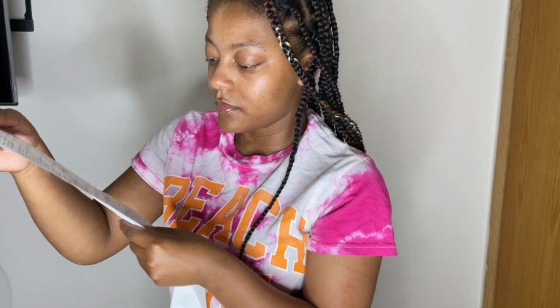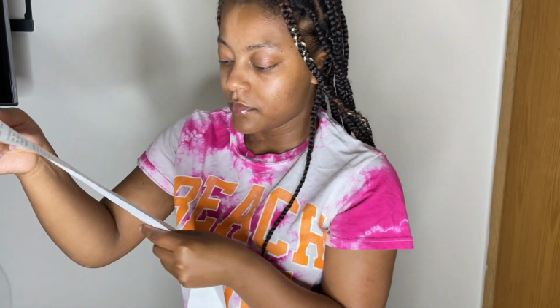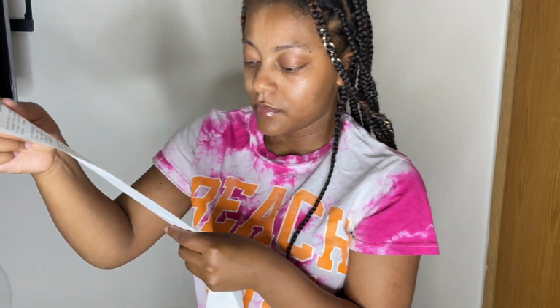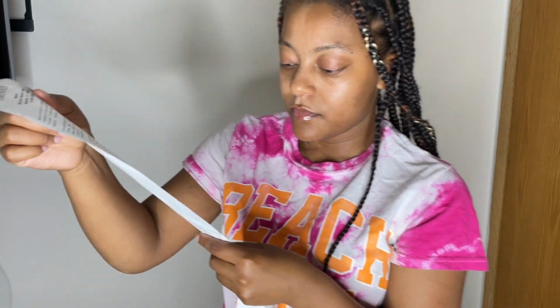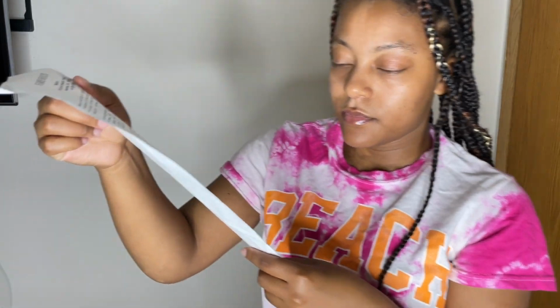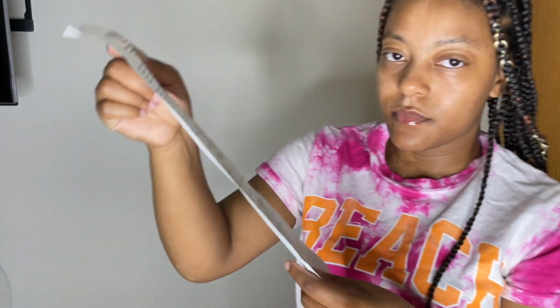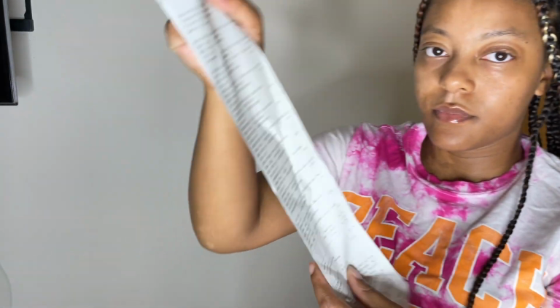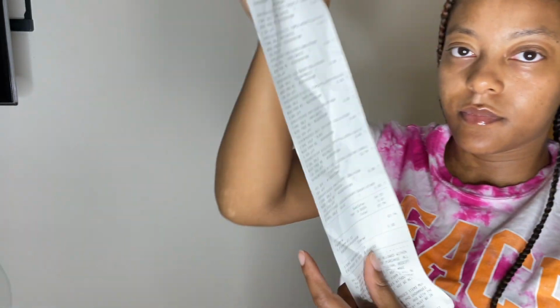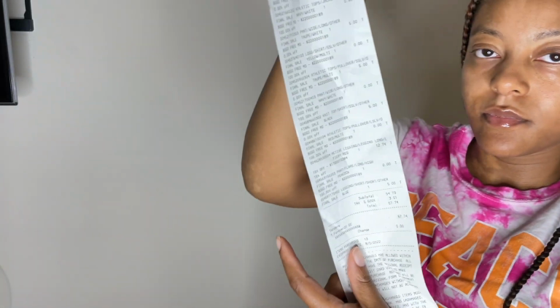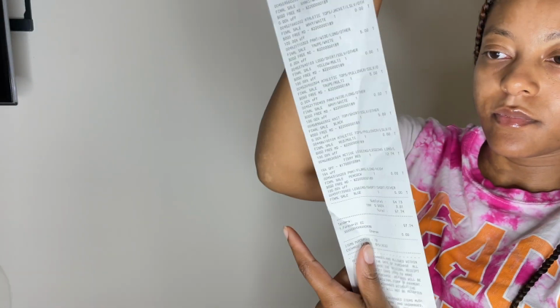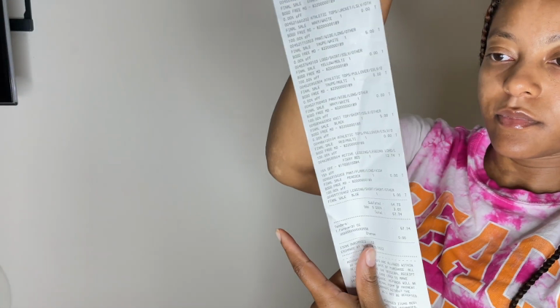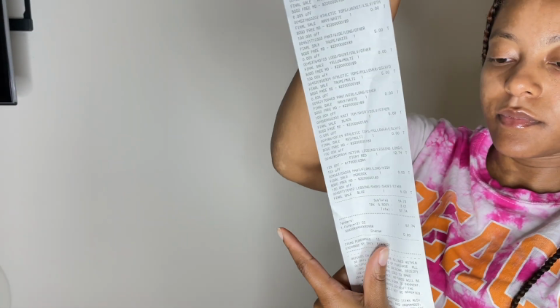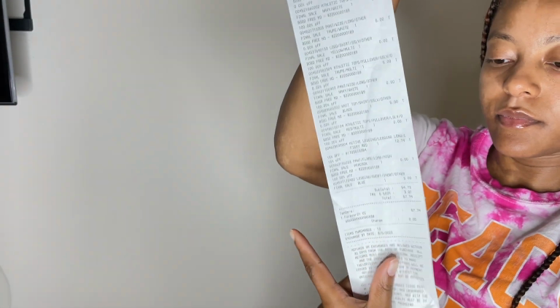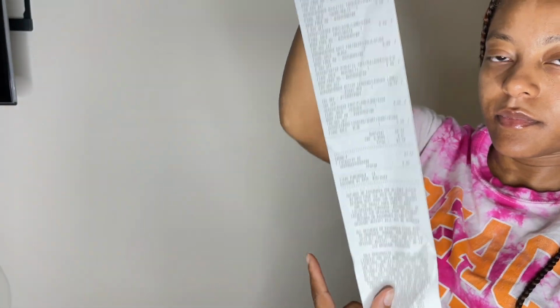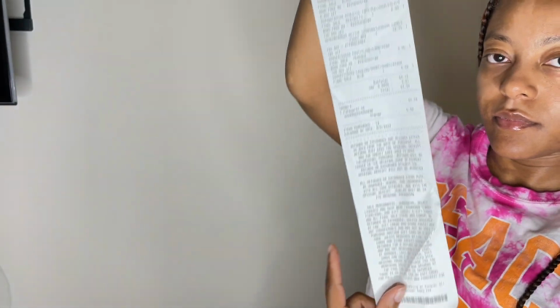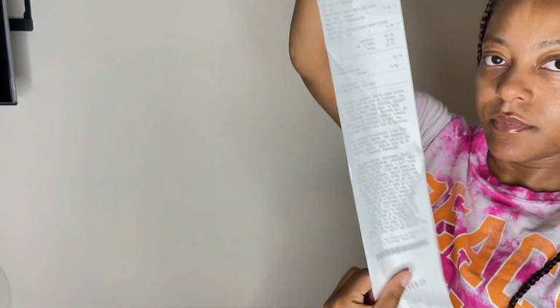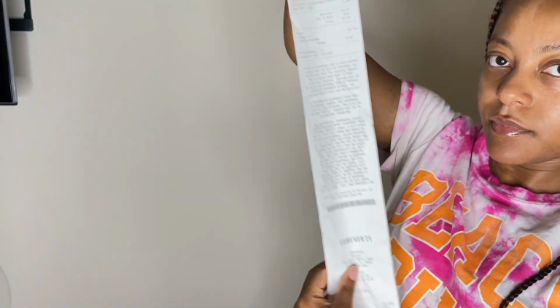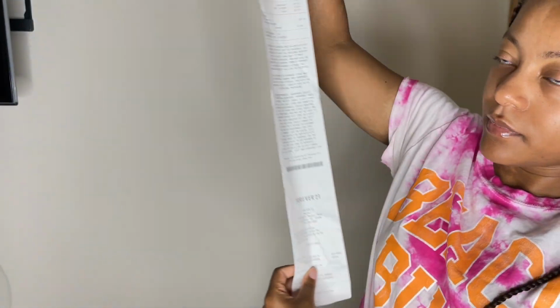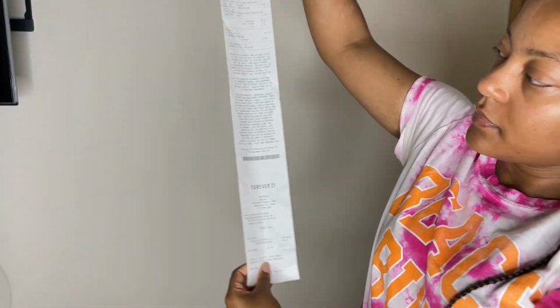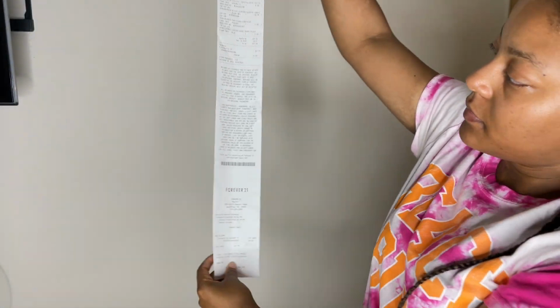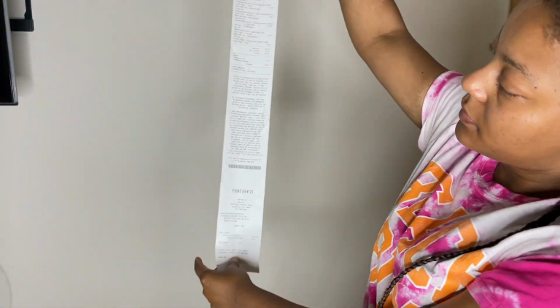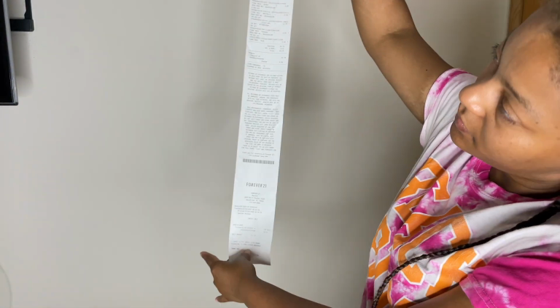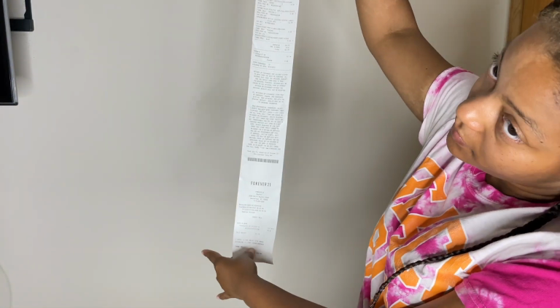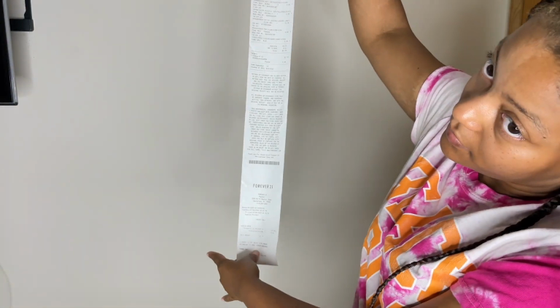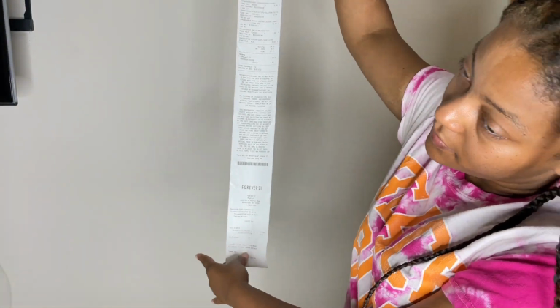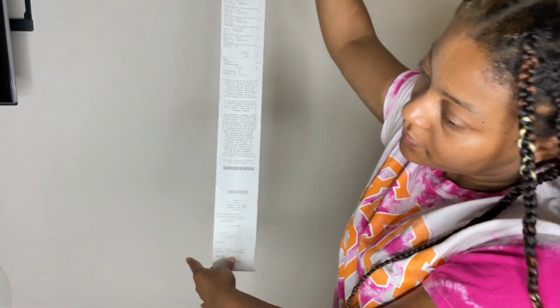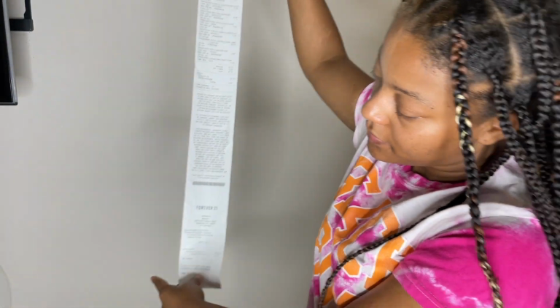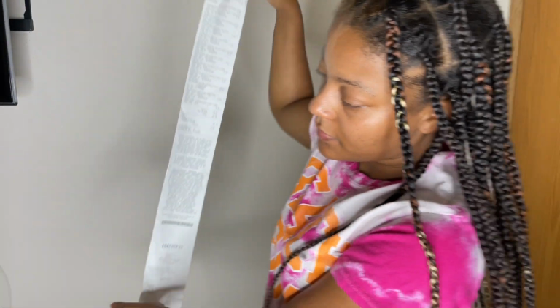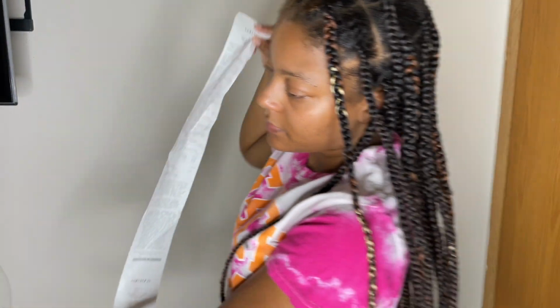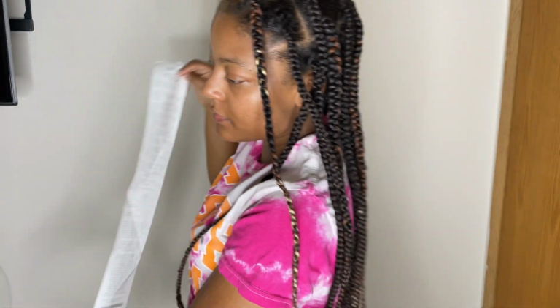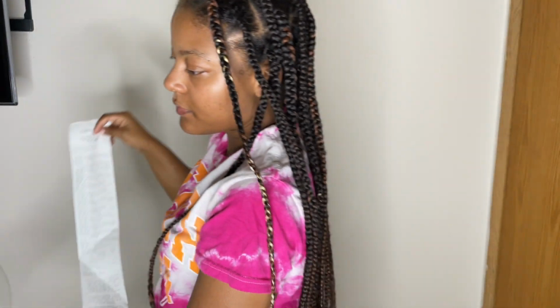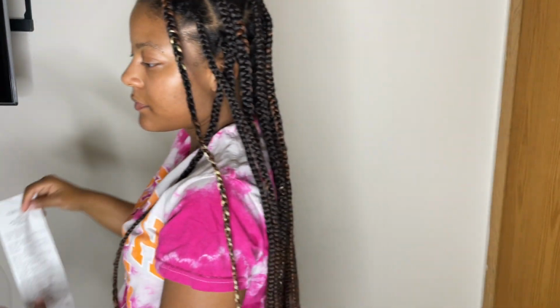We're going right into this Forever 21 haul with stuff I got on clearance.